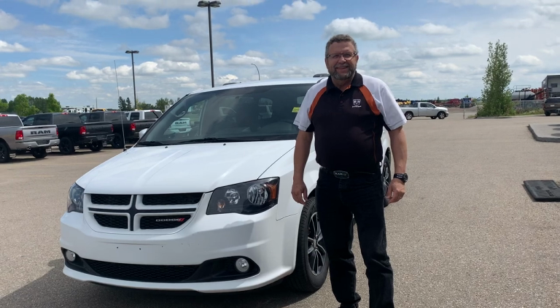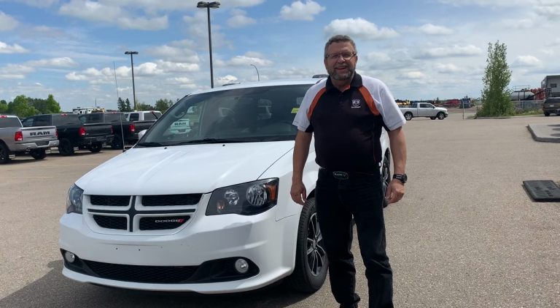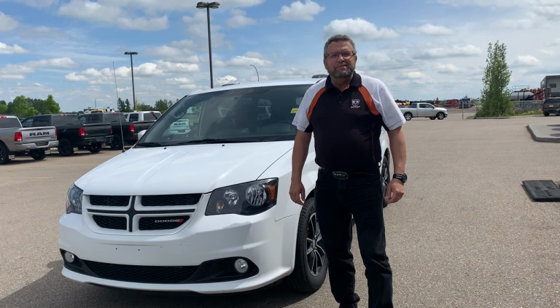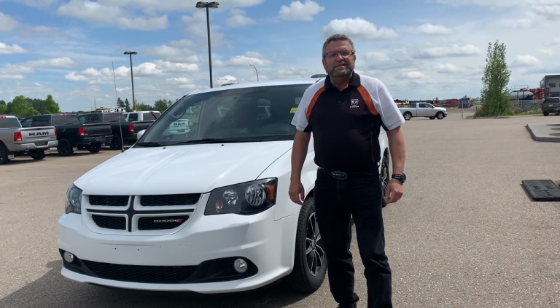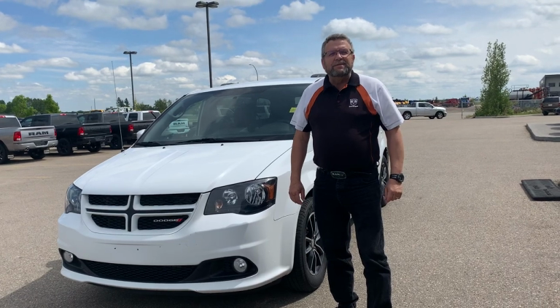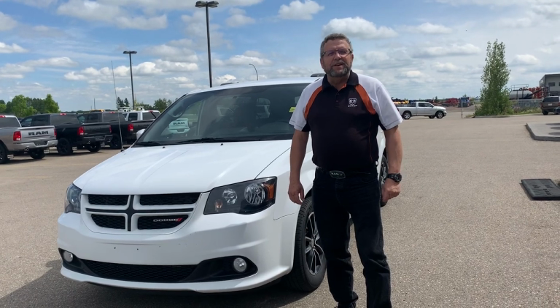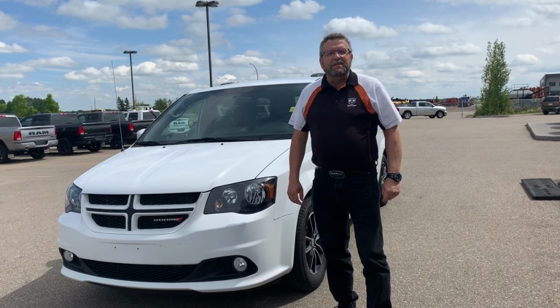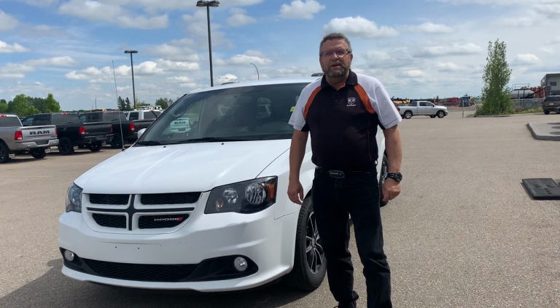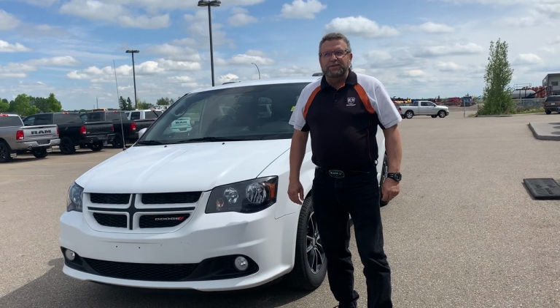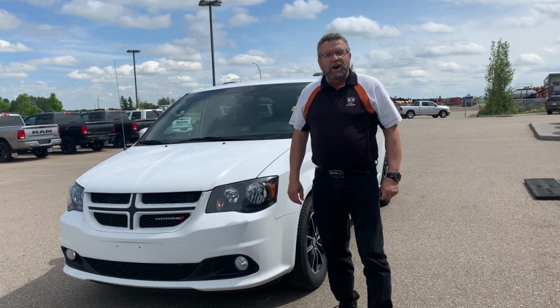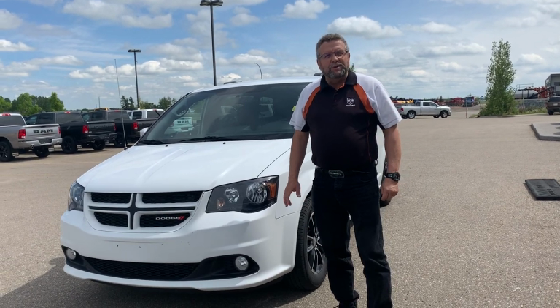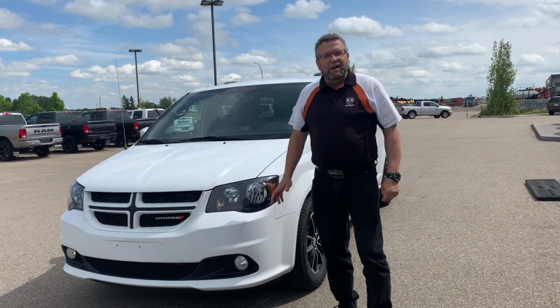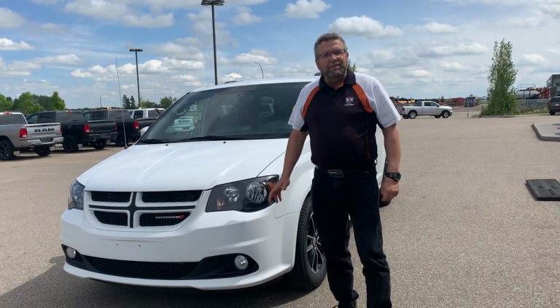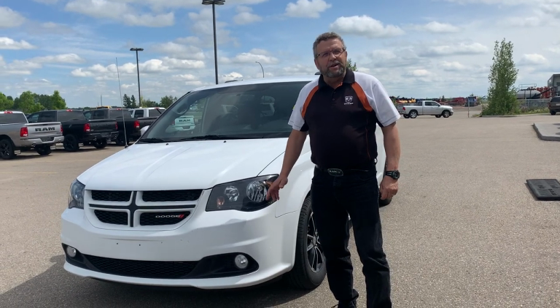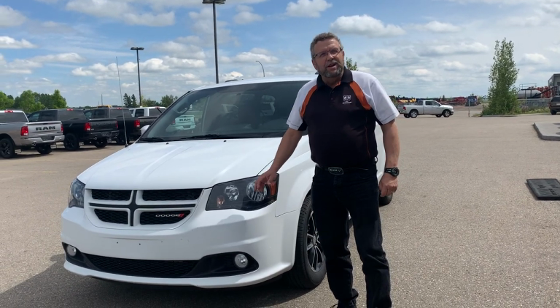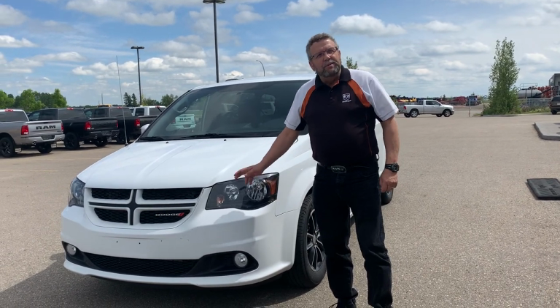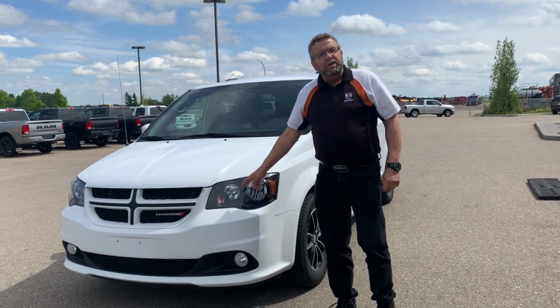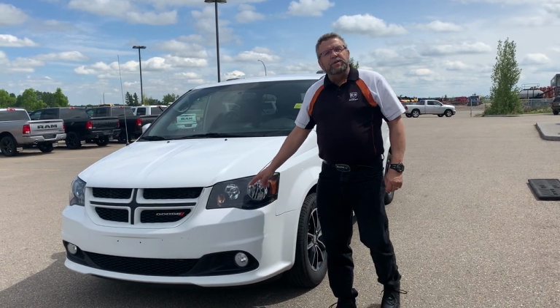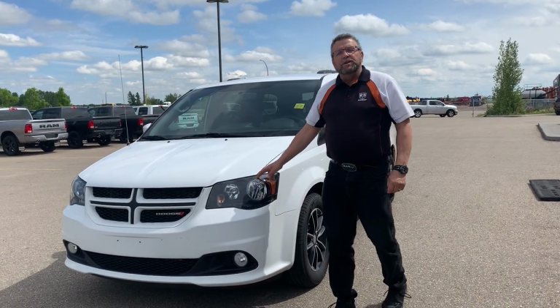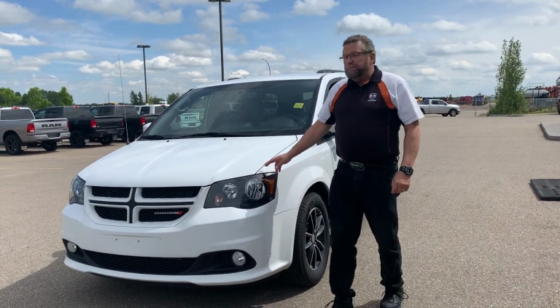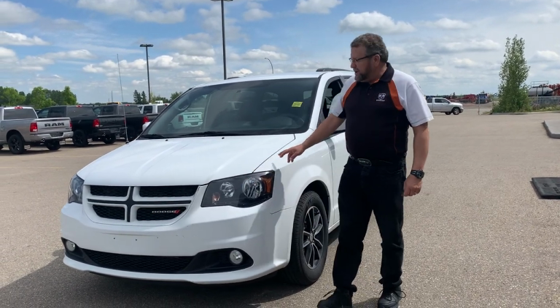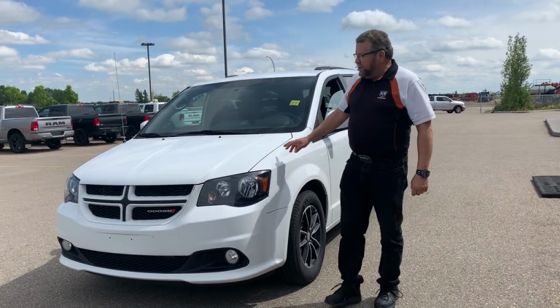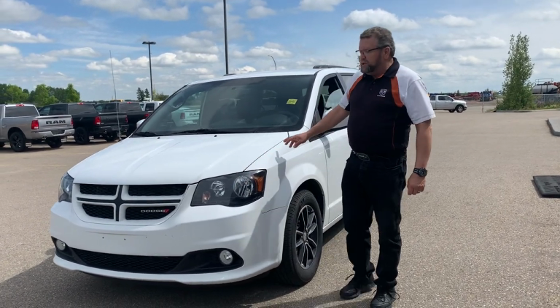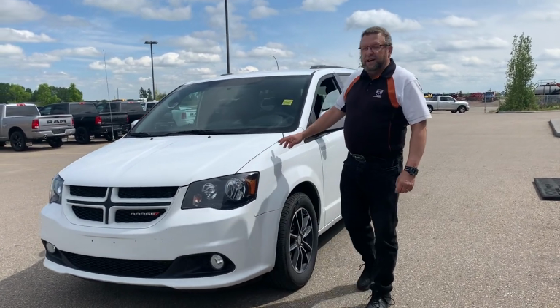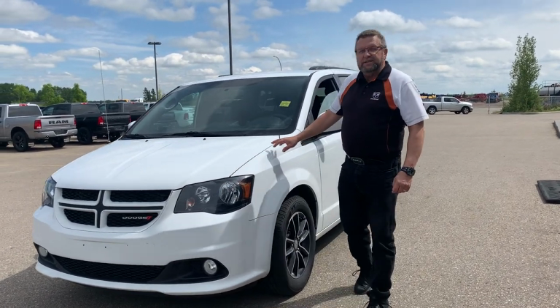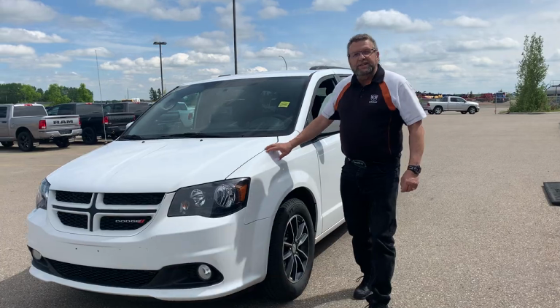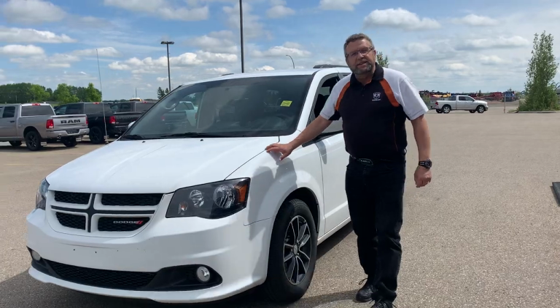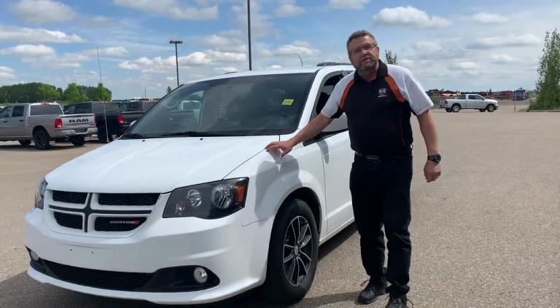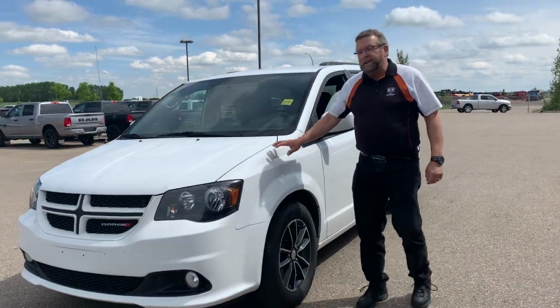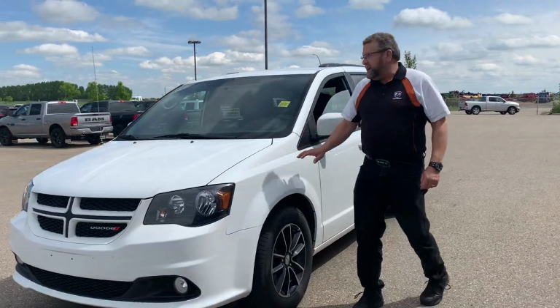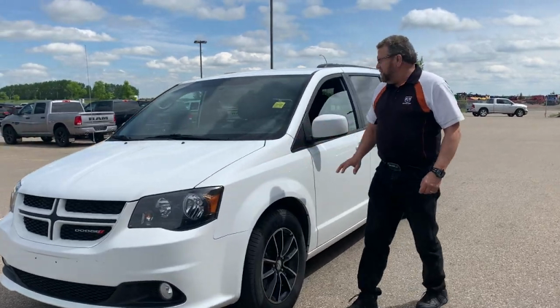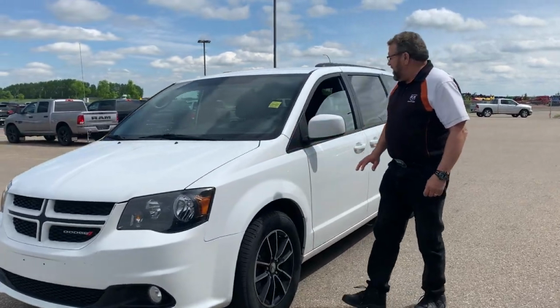Hey everybody, Simon Fern here from Mountain View Dodge. What do I have here? A beautiful pre-owned 2018 Grand Caravan.